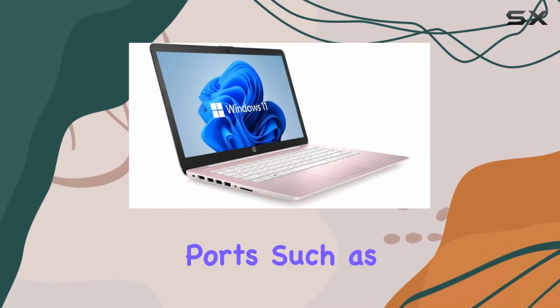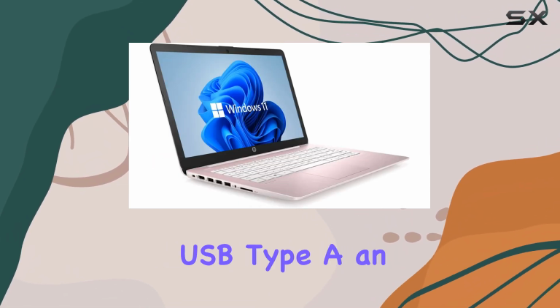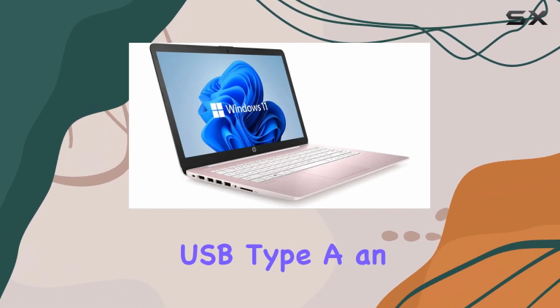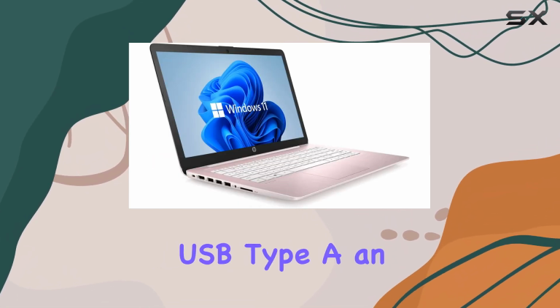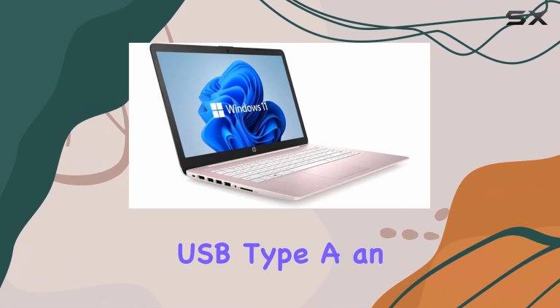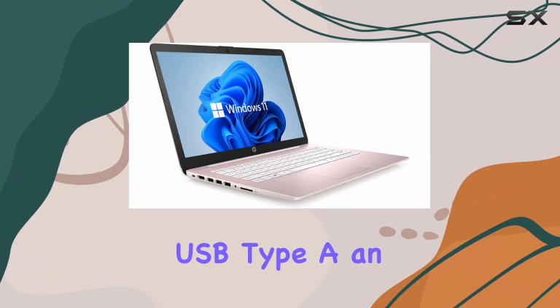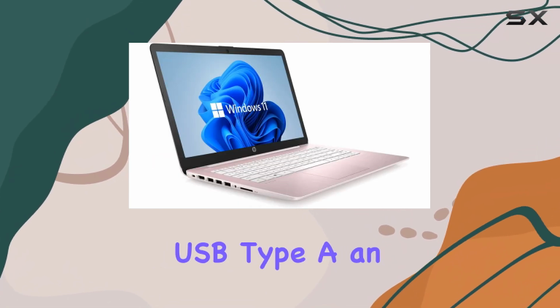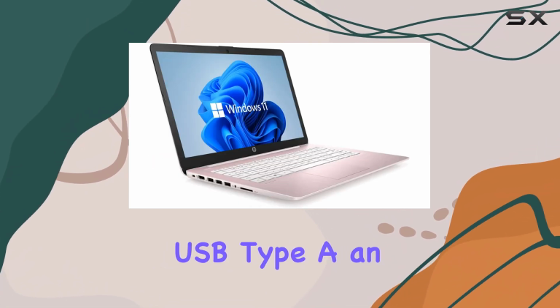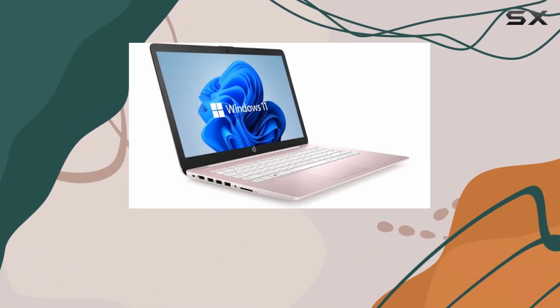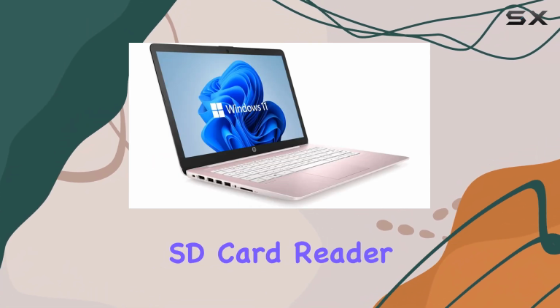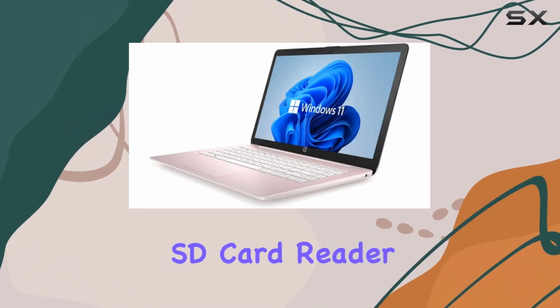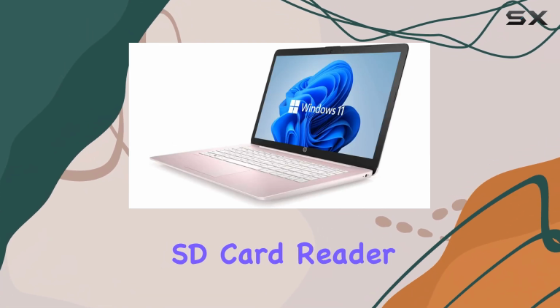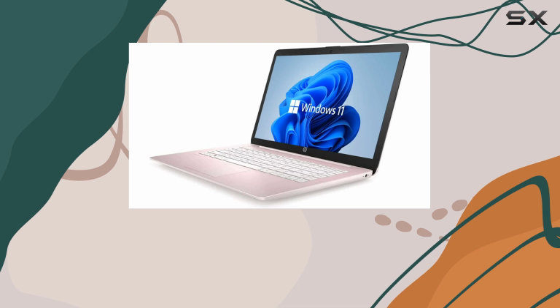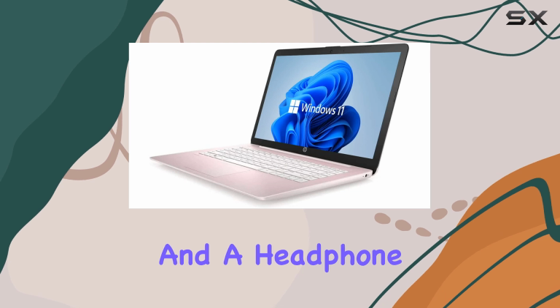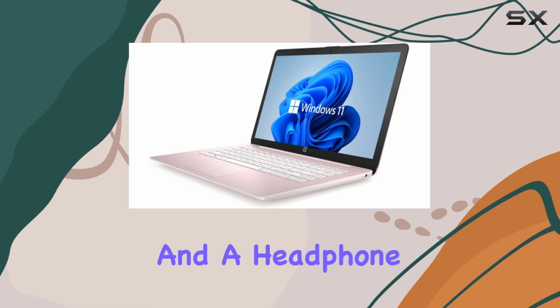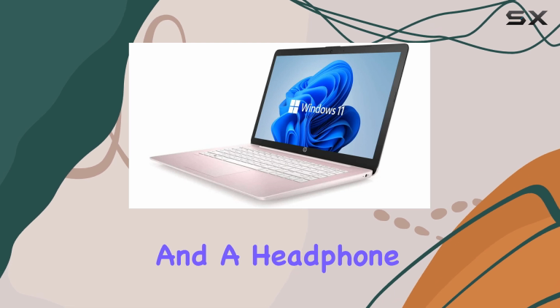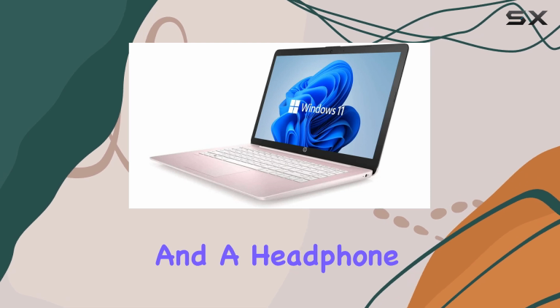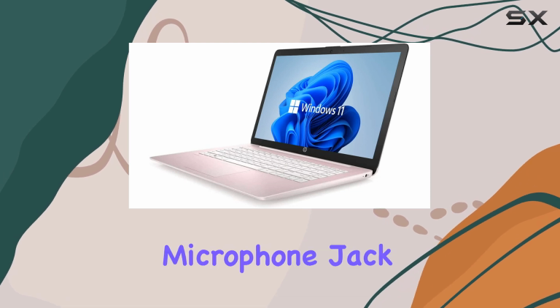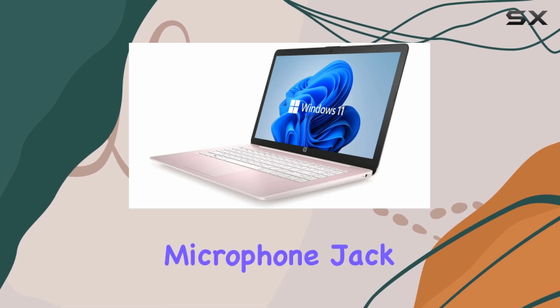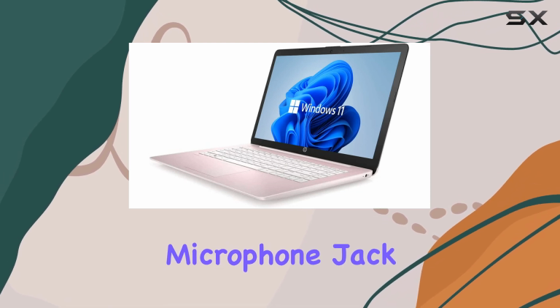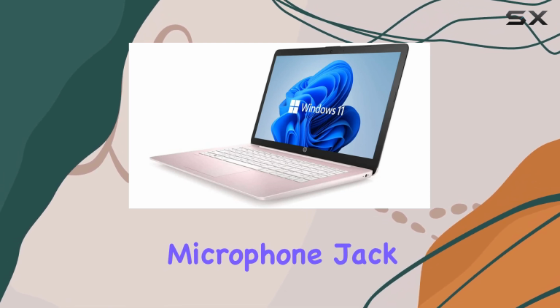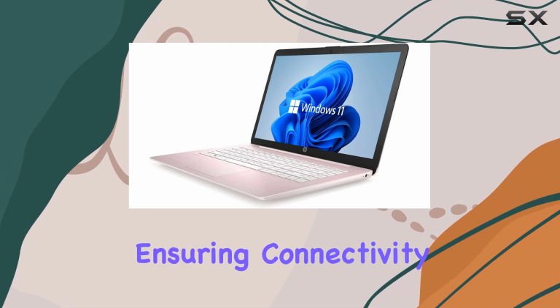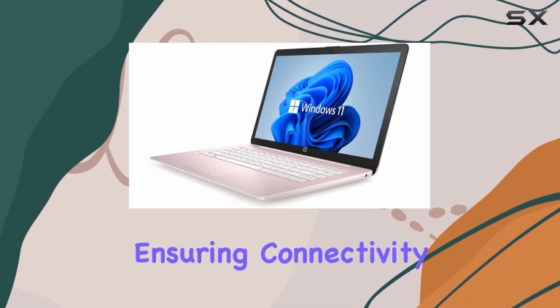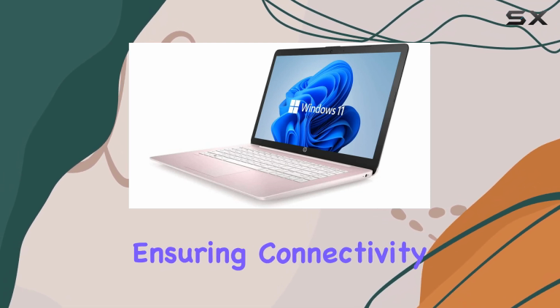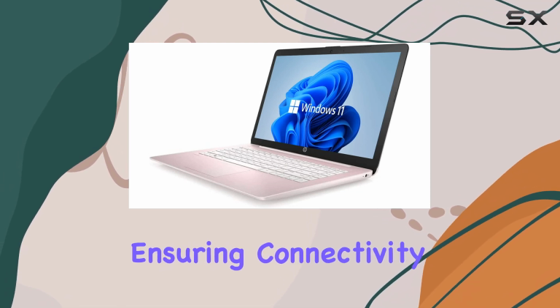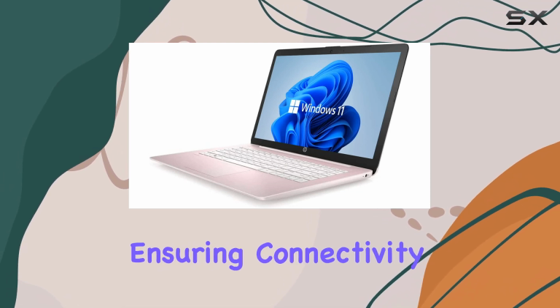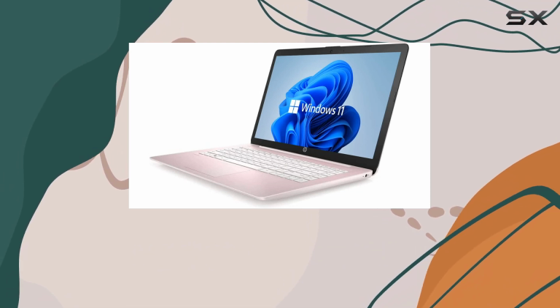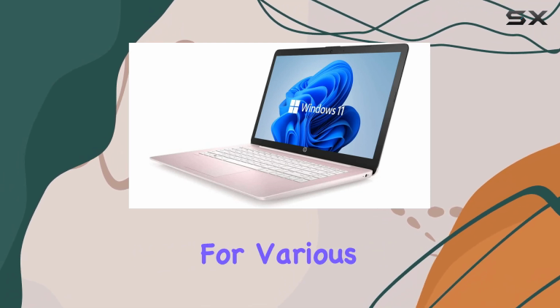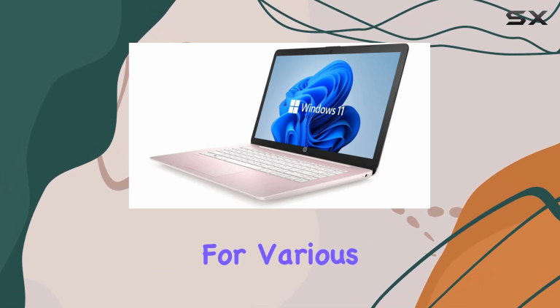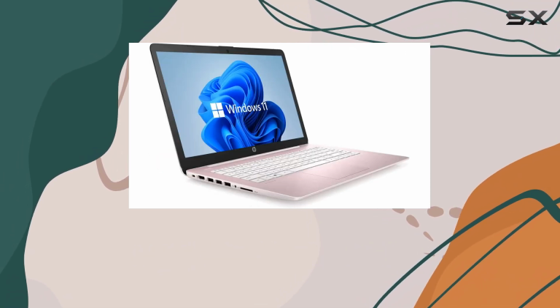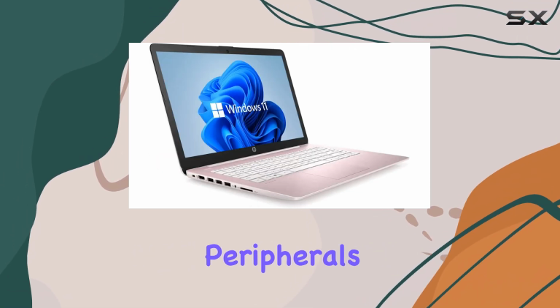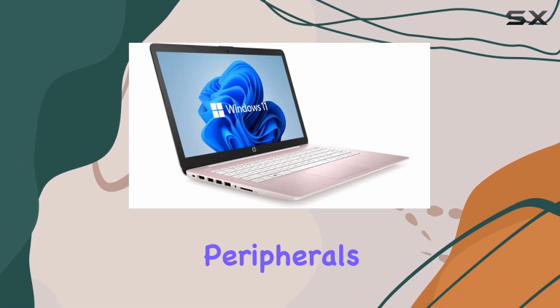The laptop also includes essential ports, such as USB Type-A, an SD card reader, and a headphone microphone jack, ensuring connectivity for various peripherals.